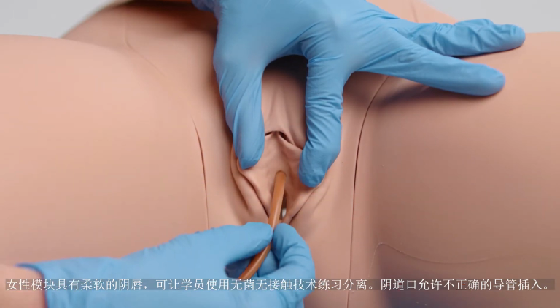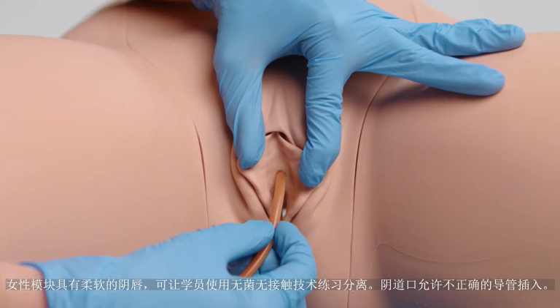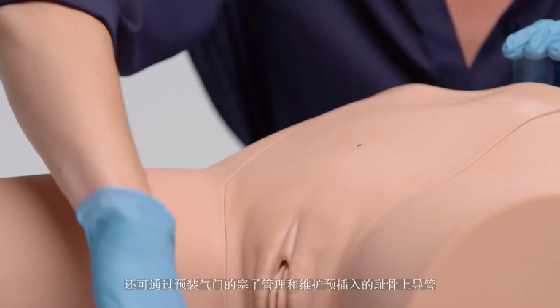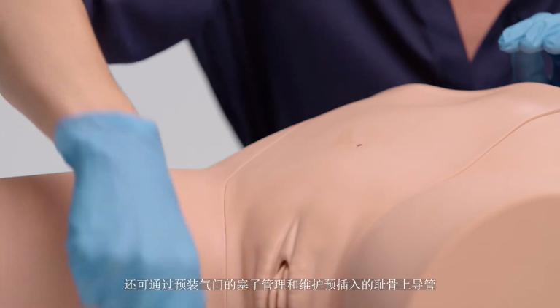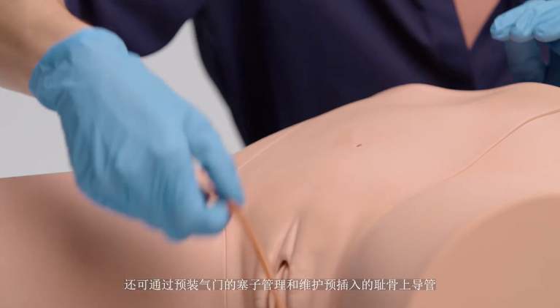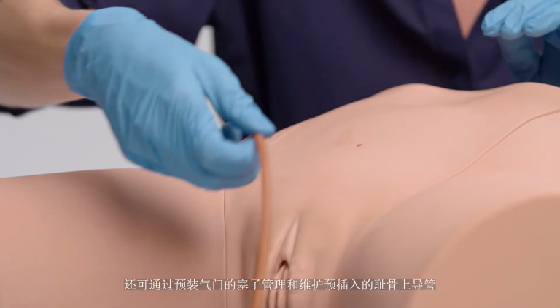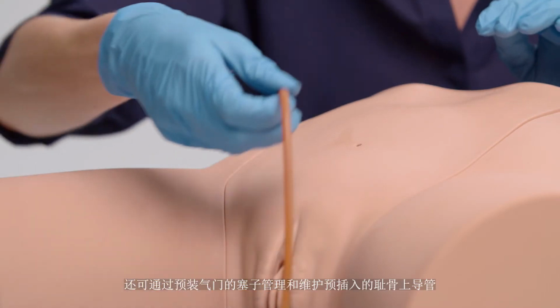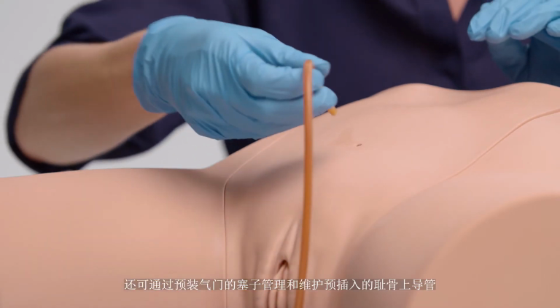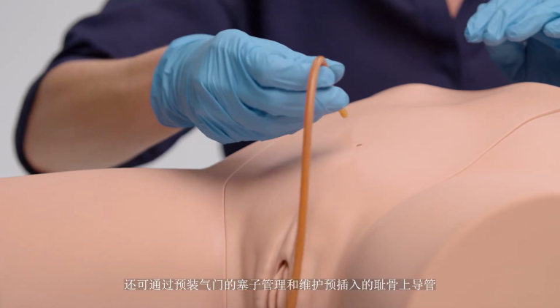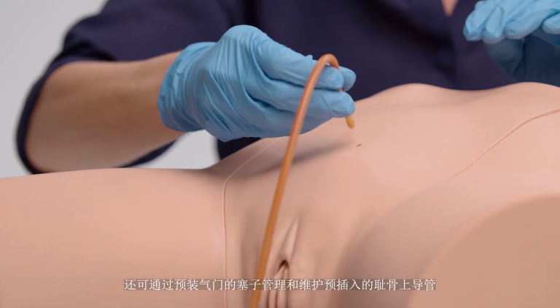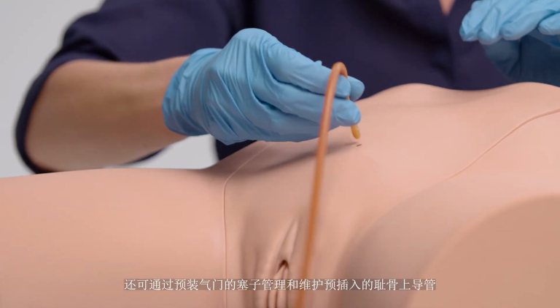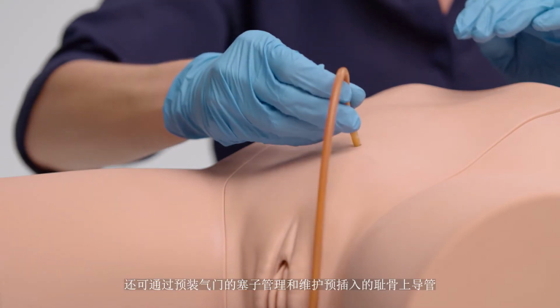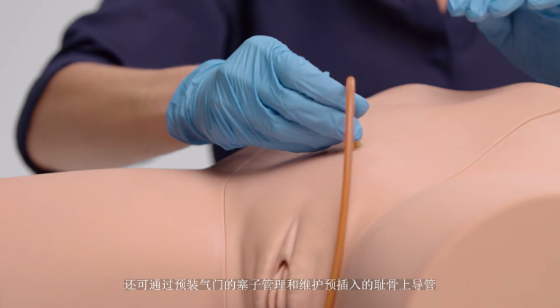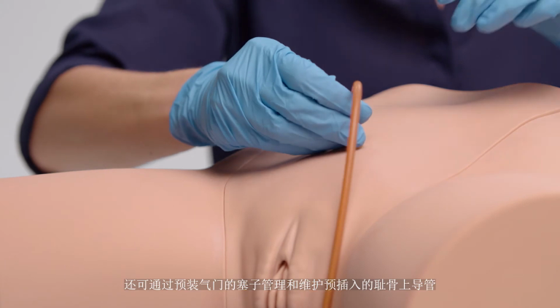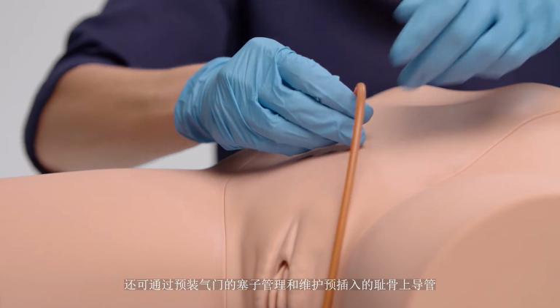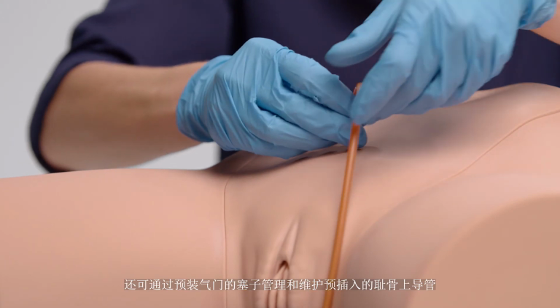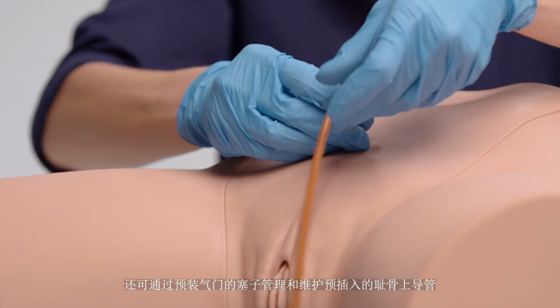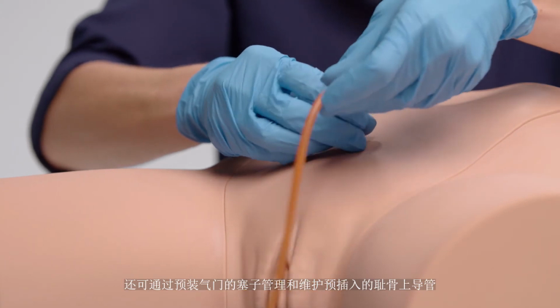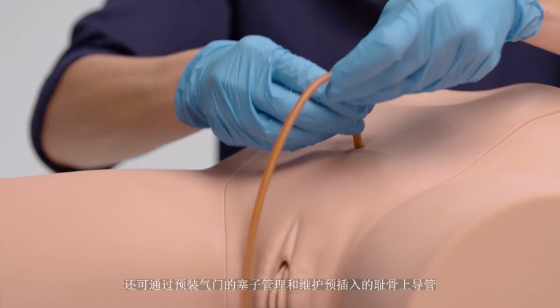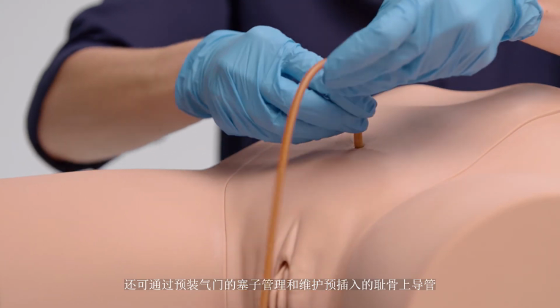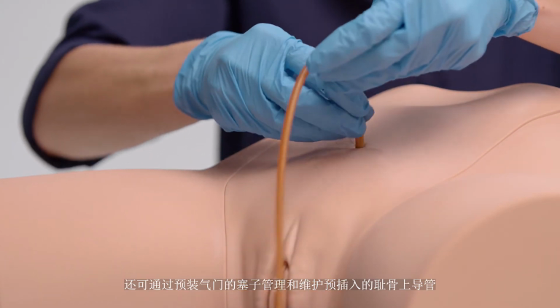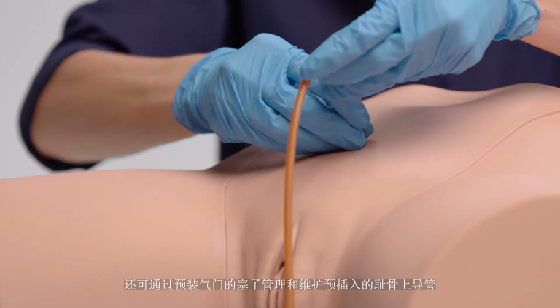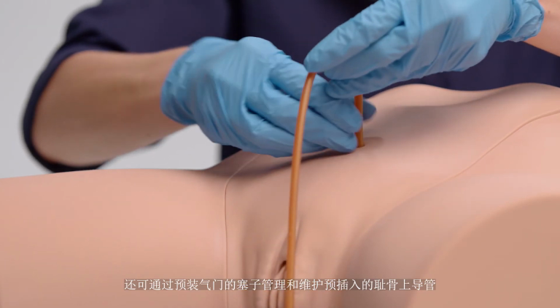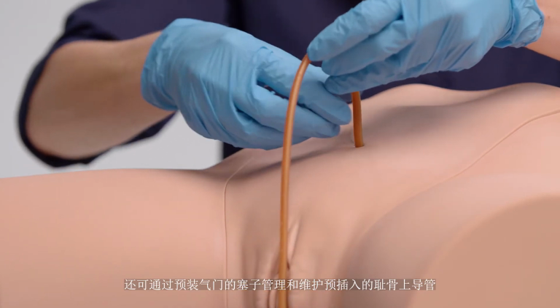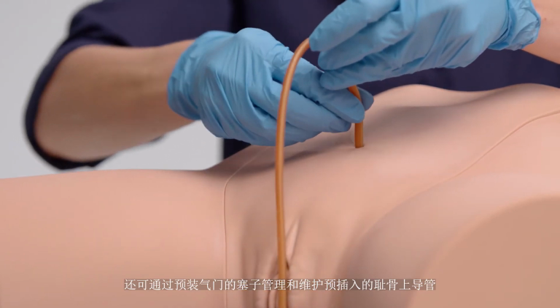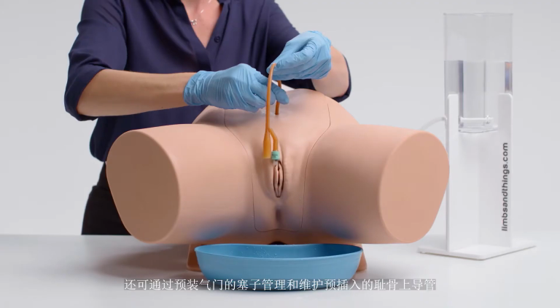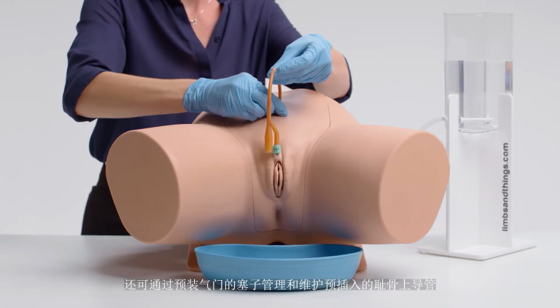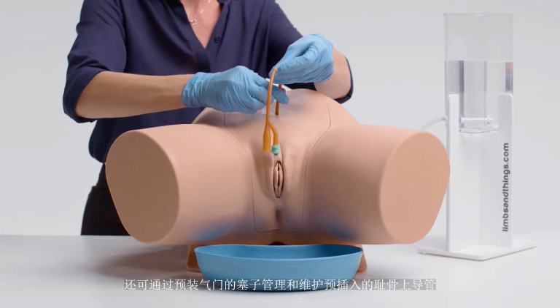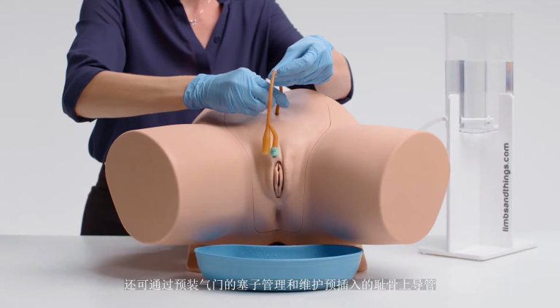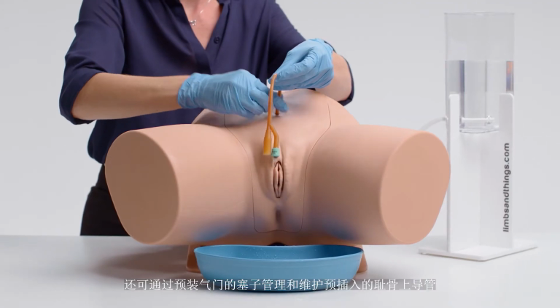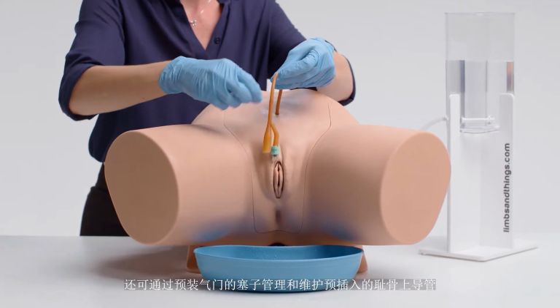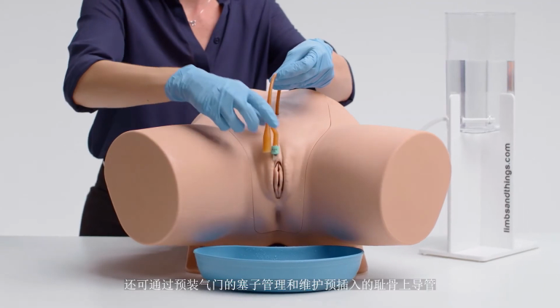It also allows for management and care of pre-inserted suprapubic catheters via the pre-ported bung.